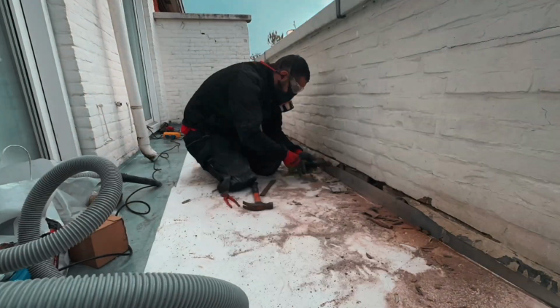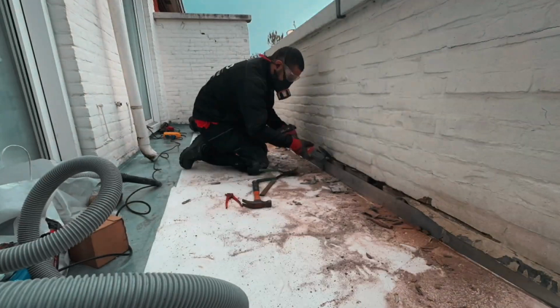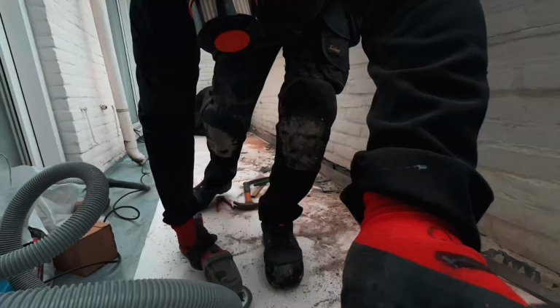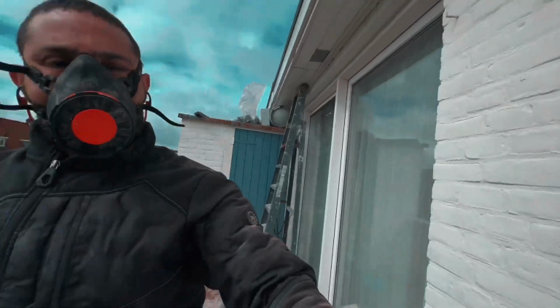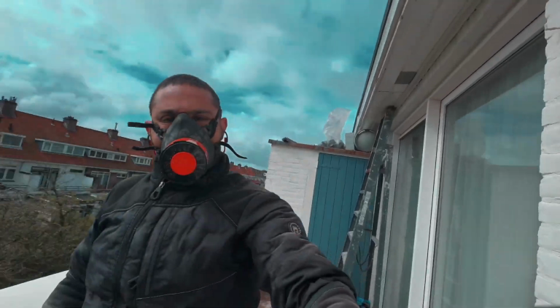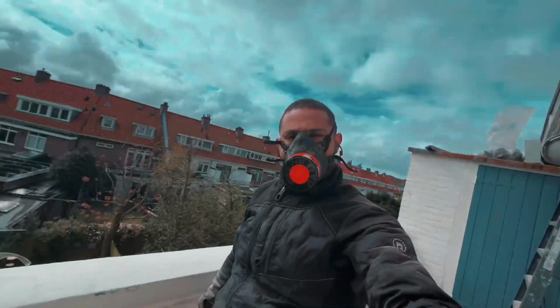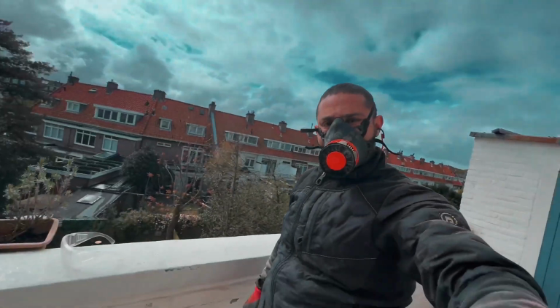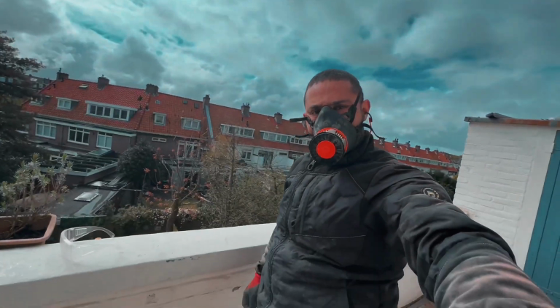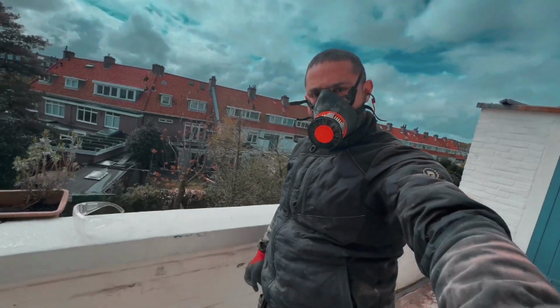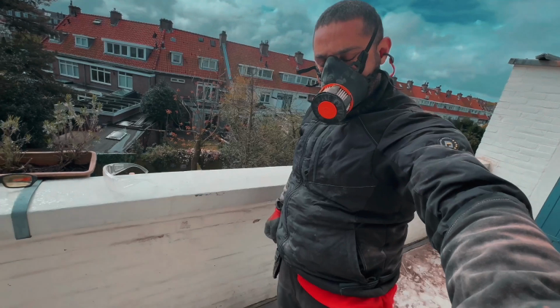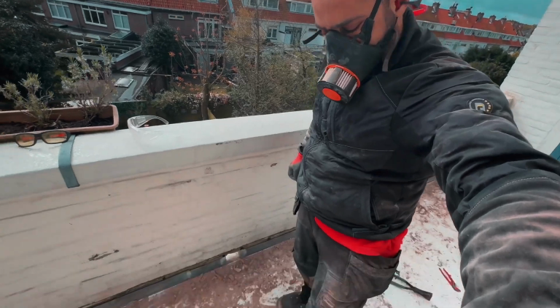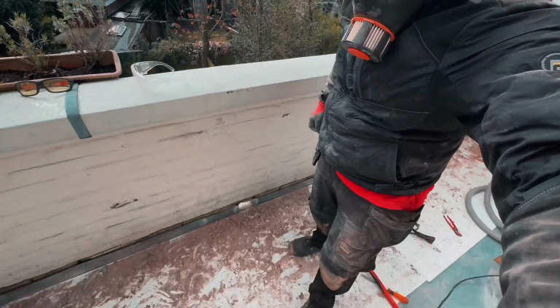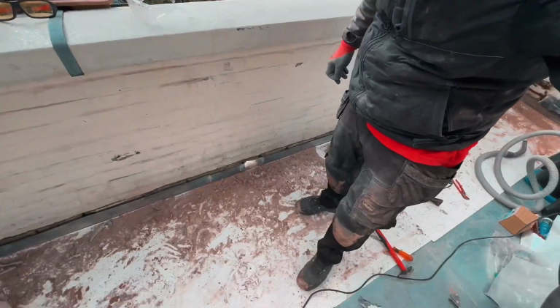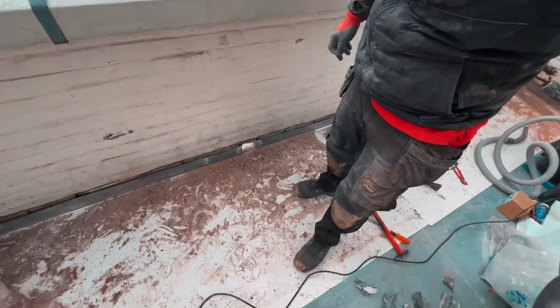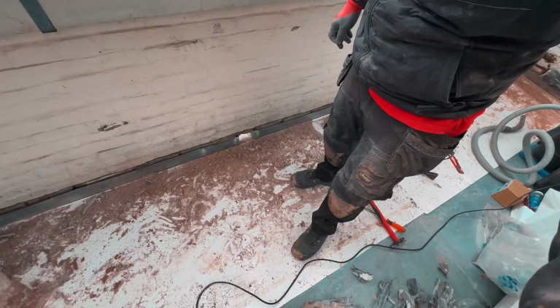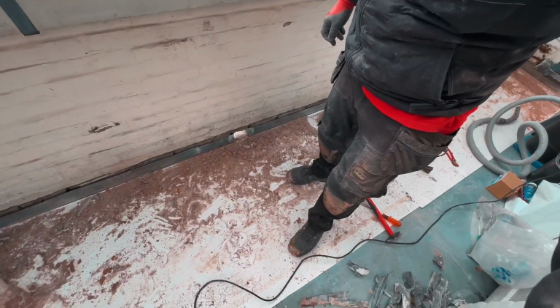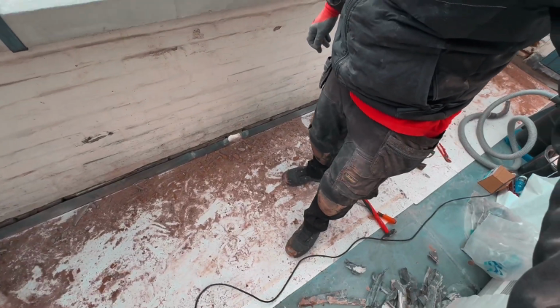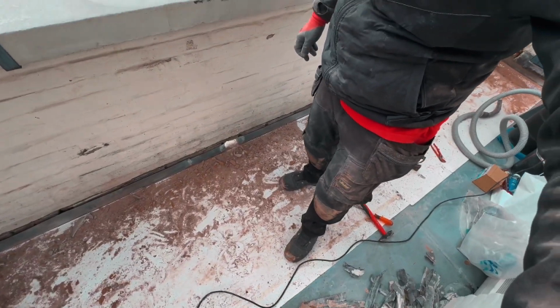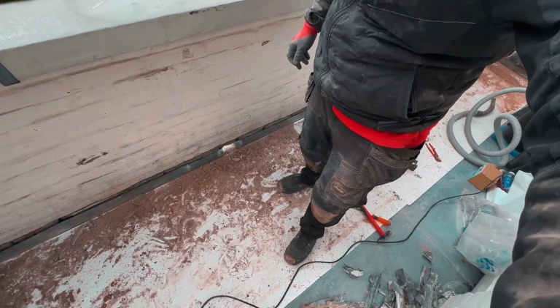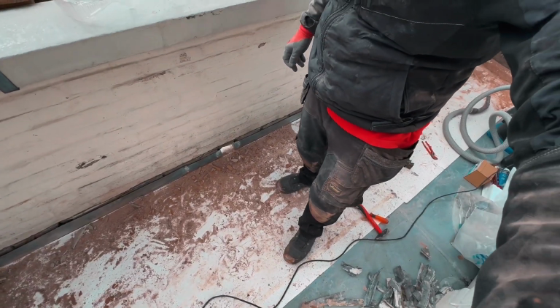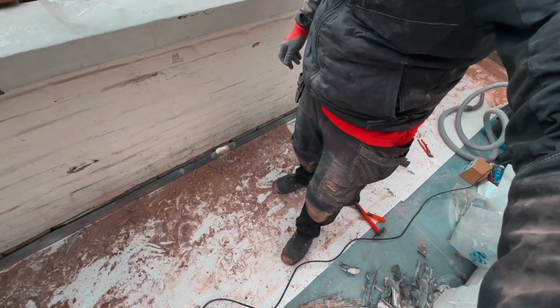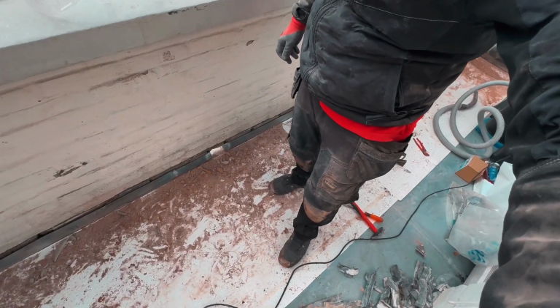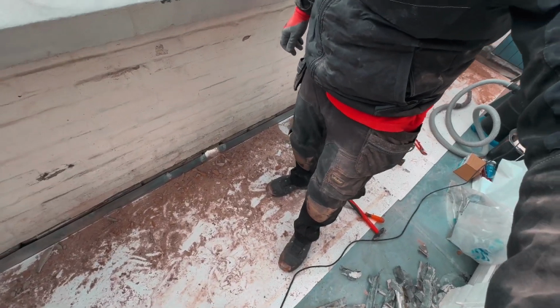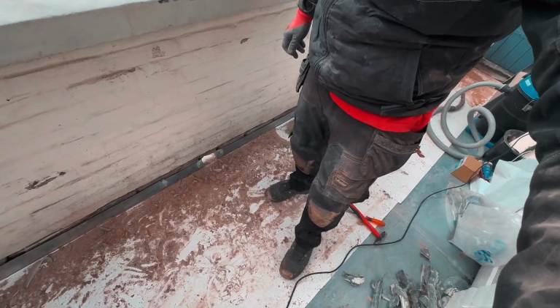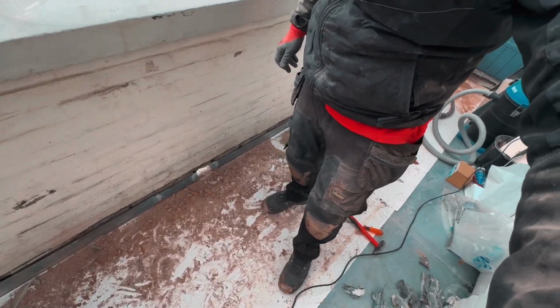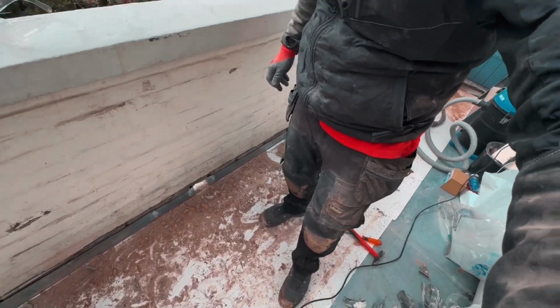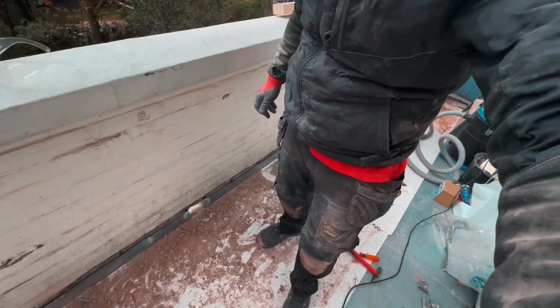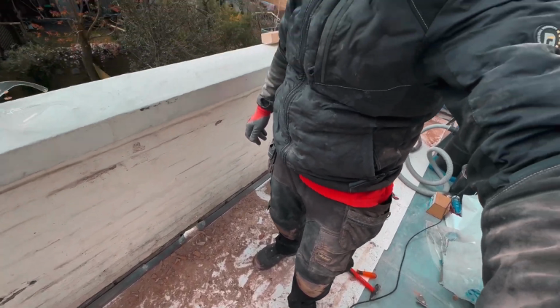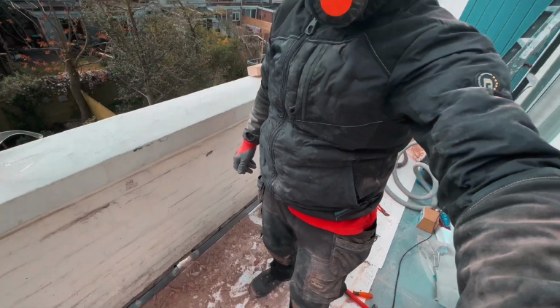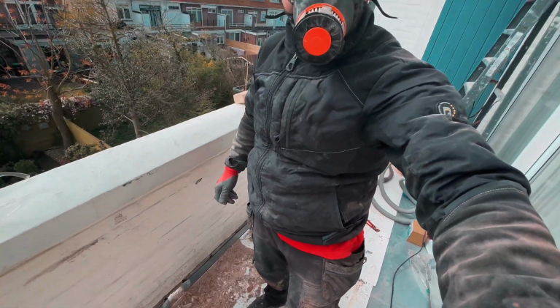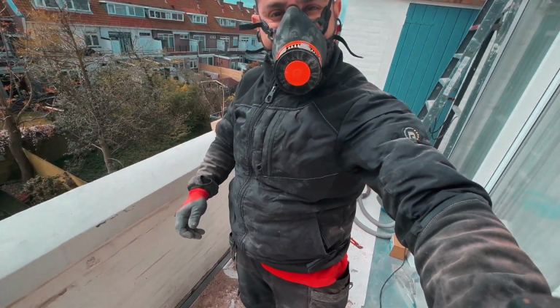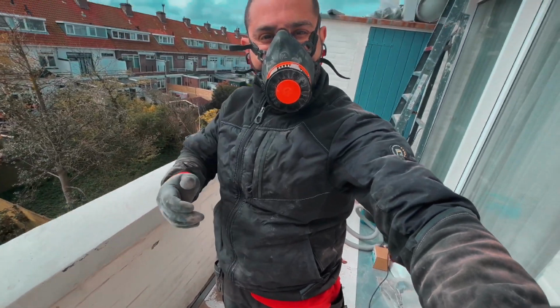I always try to keep the dust under control, hence why my vacuum cleaner is always nearby. But I must admit, it has become really dusty.